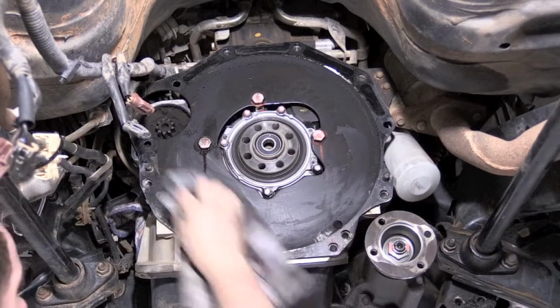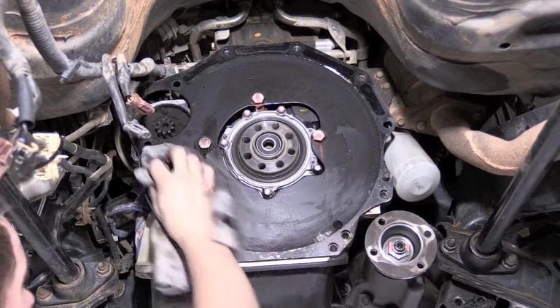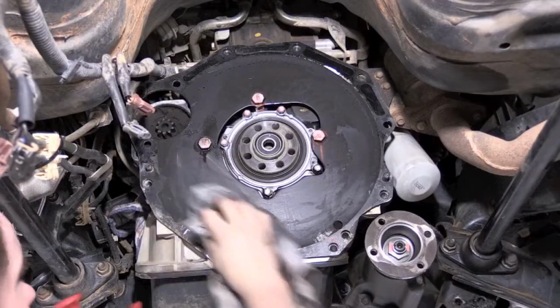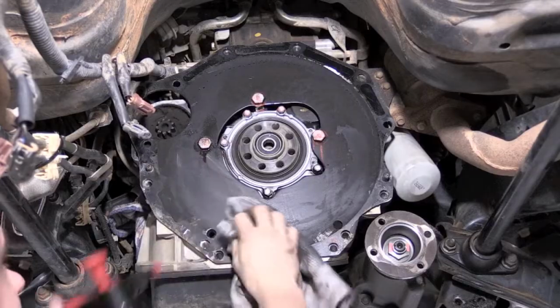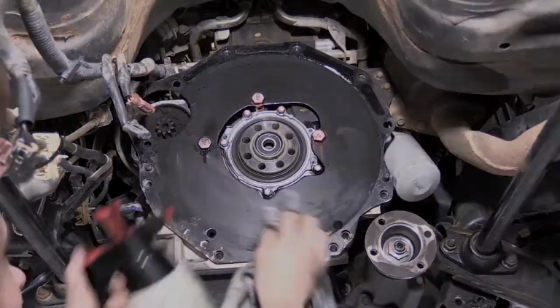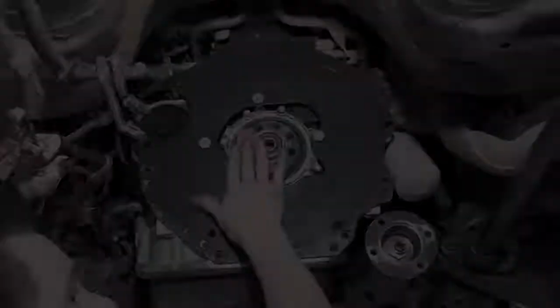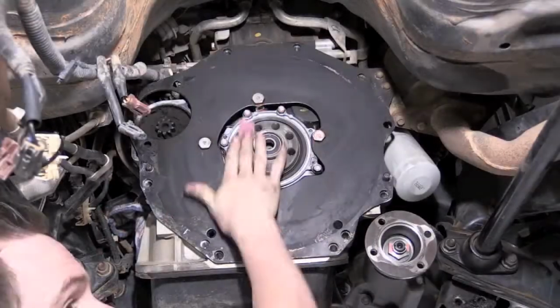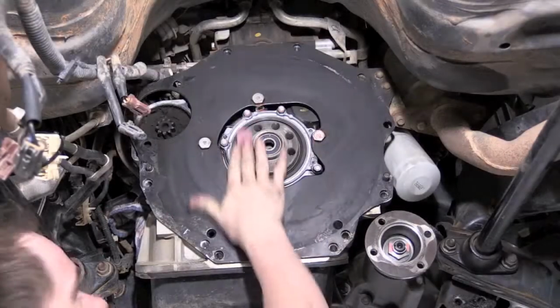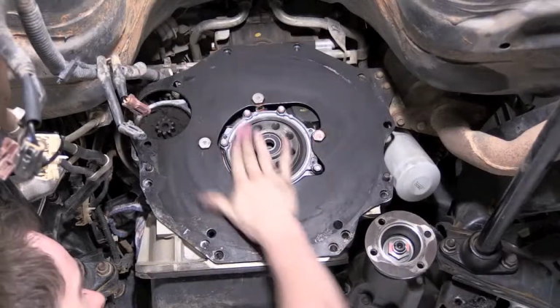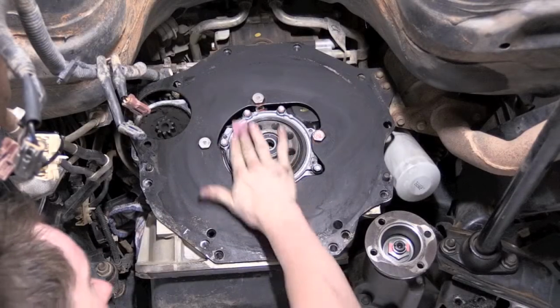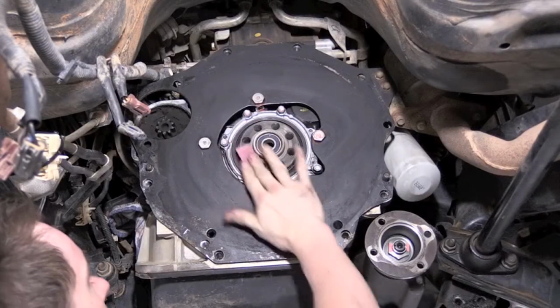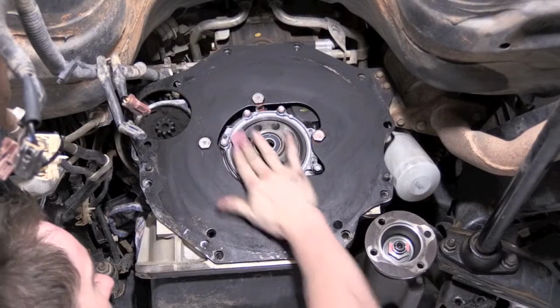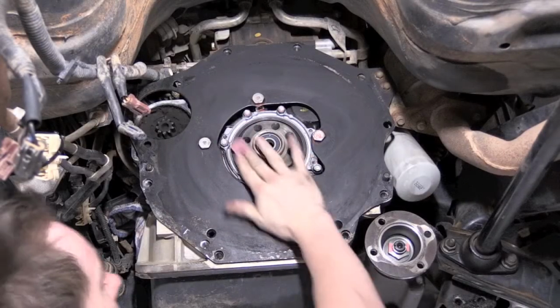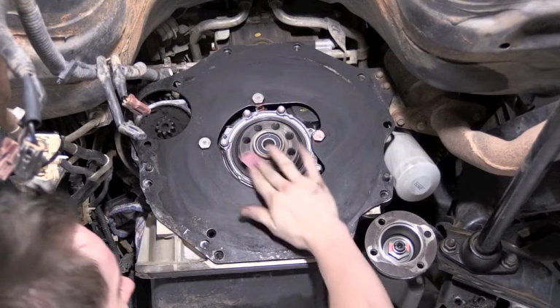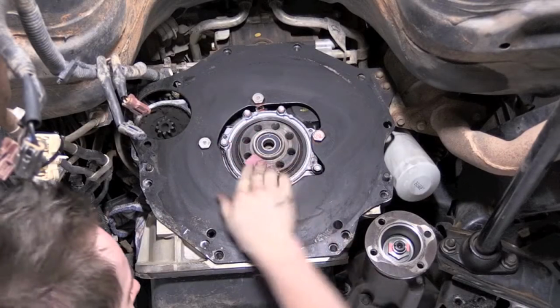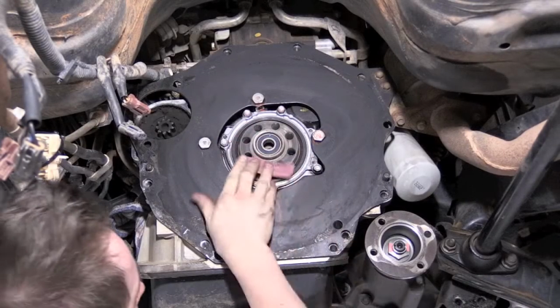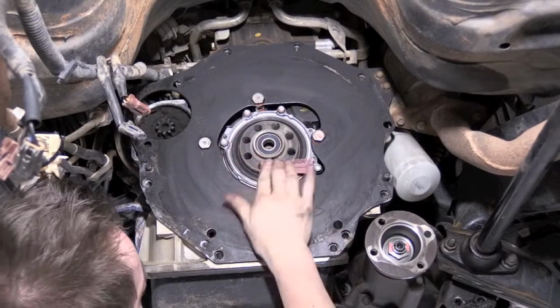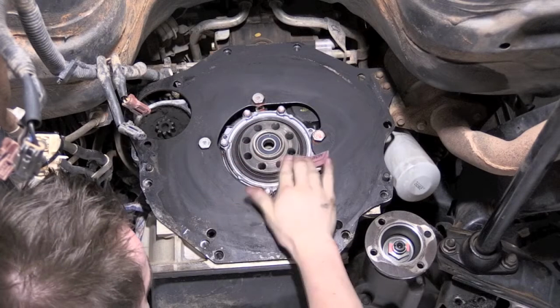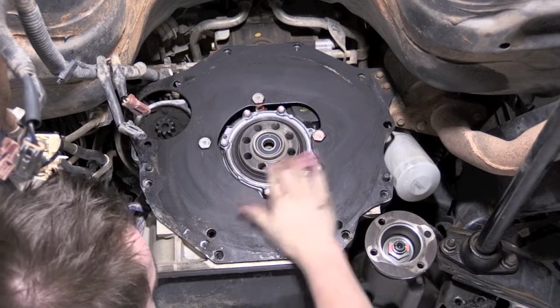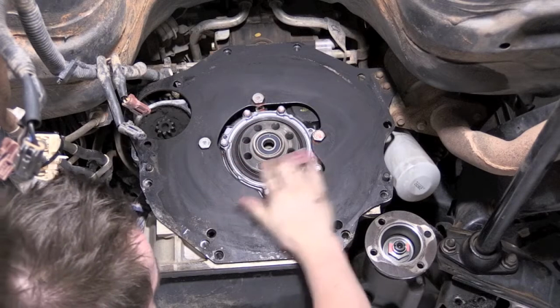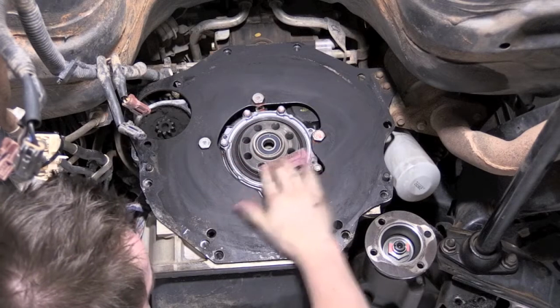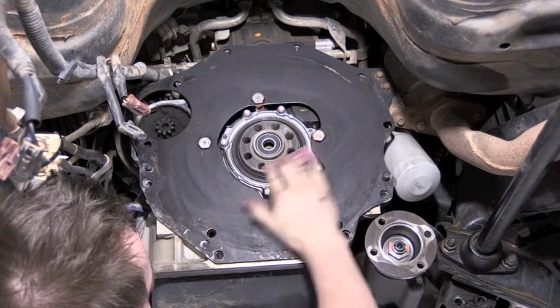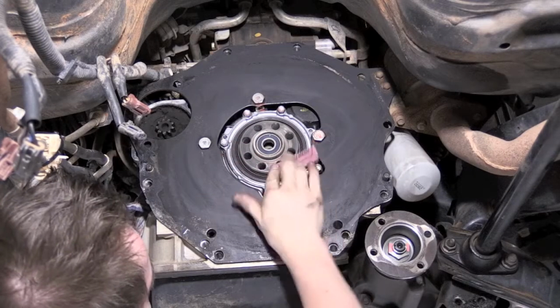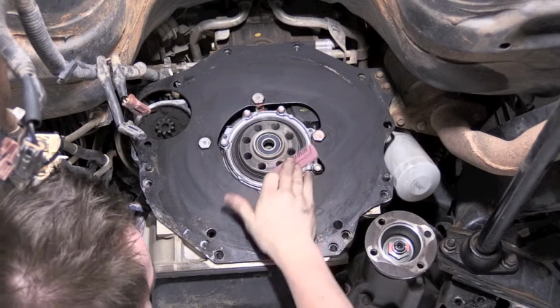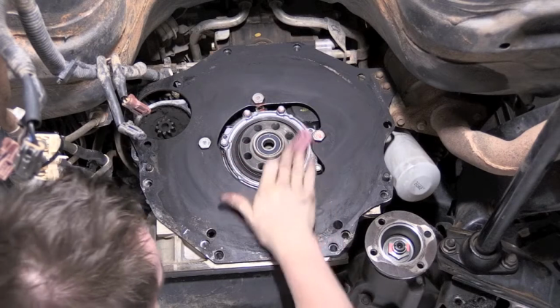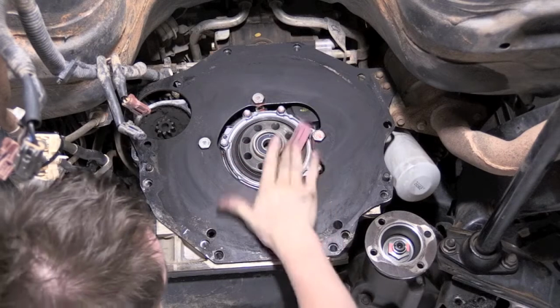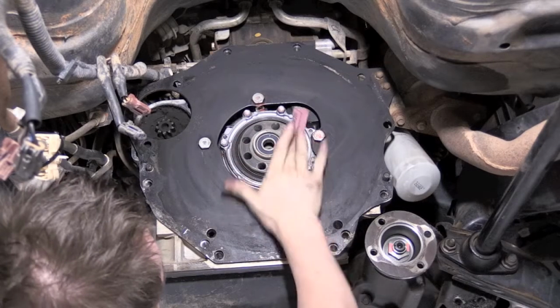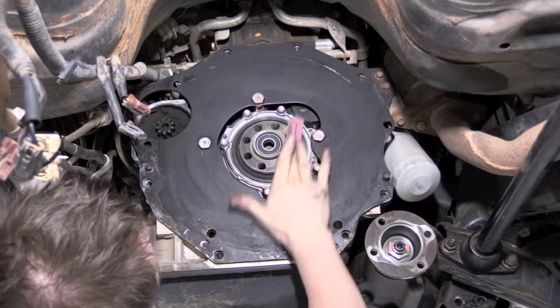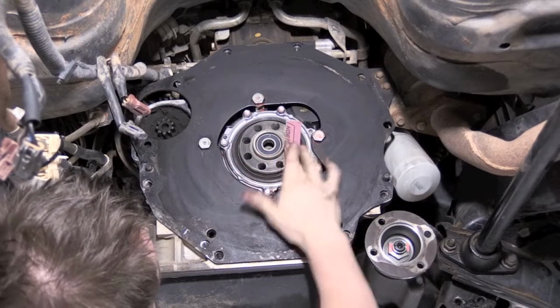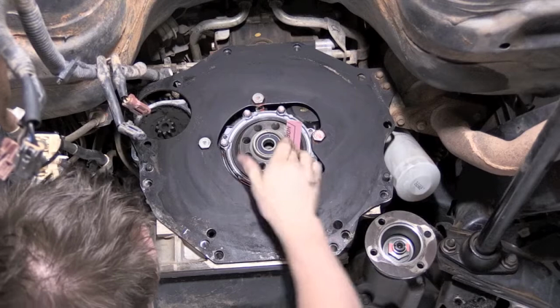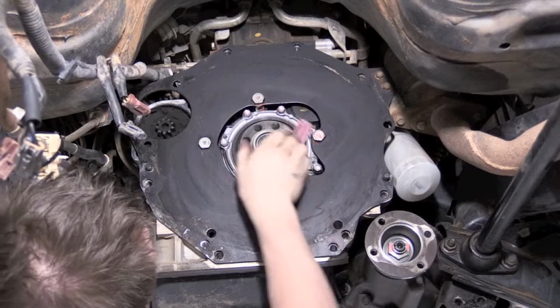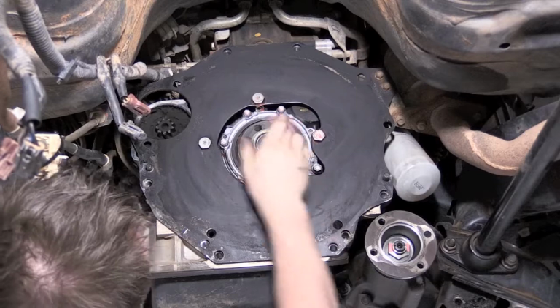It is always good practice to give the crank surface a rub with emery paper to clean any old threadlock or corrosion.